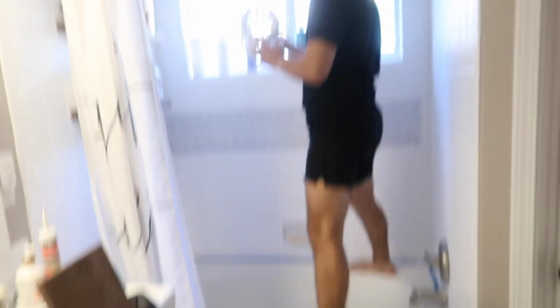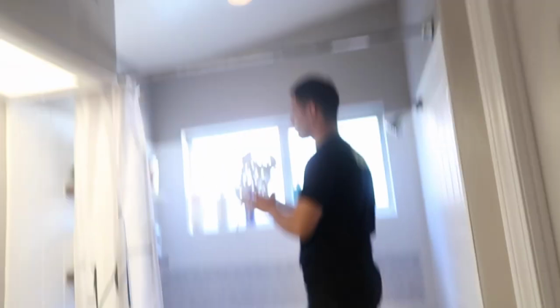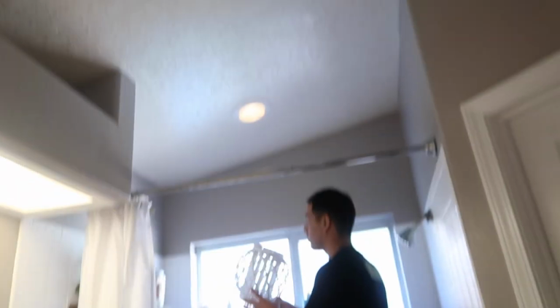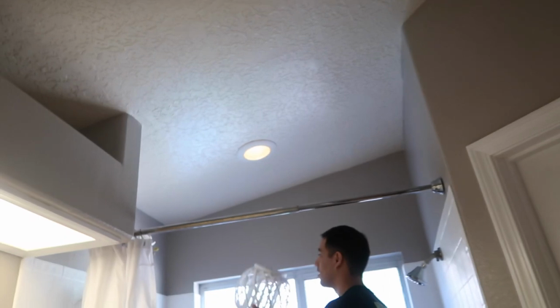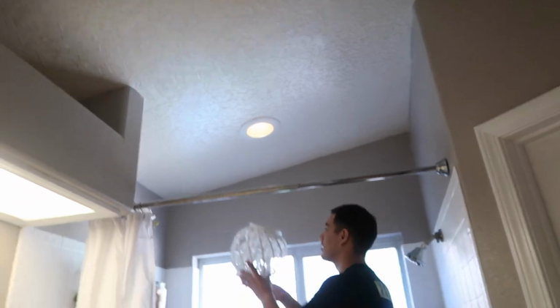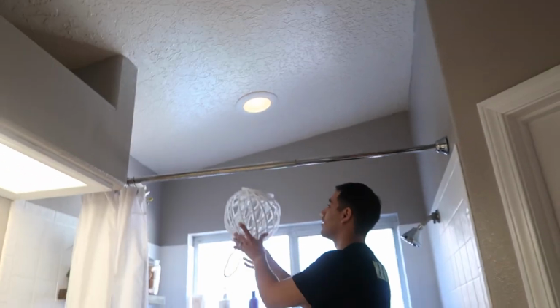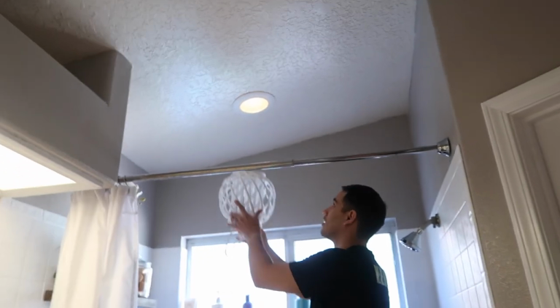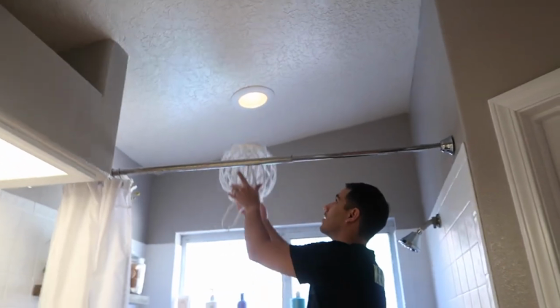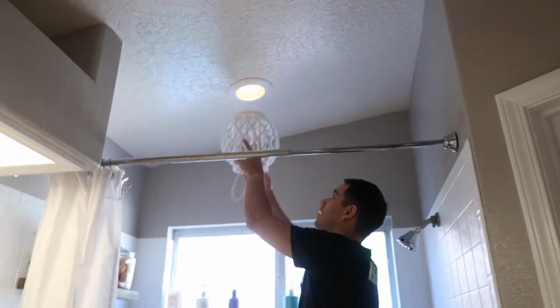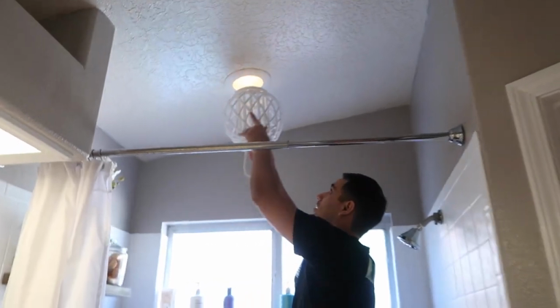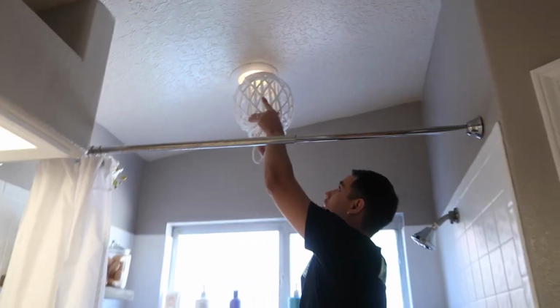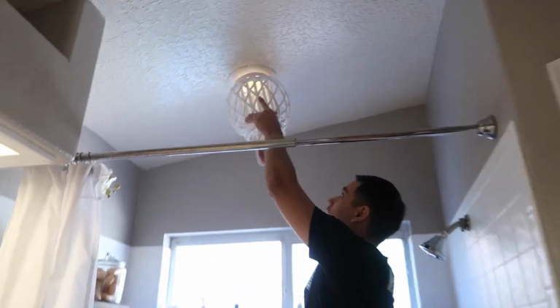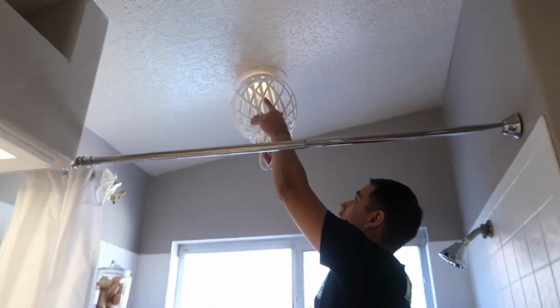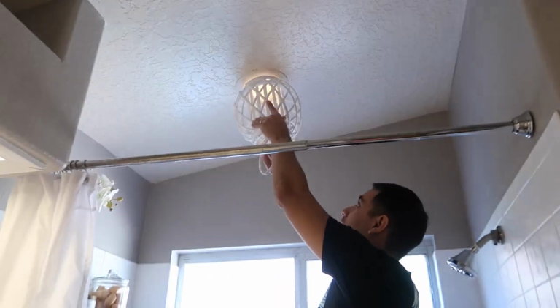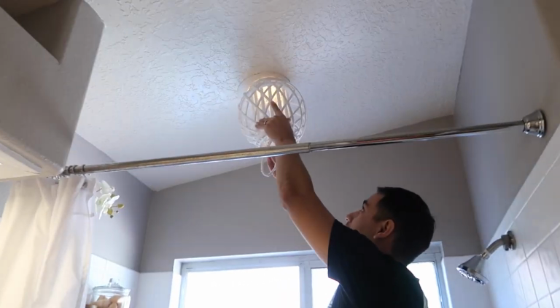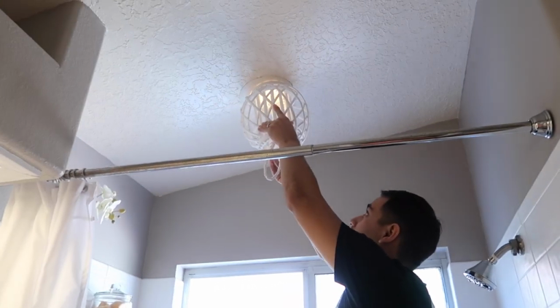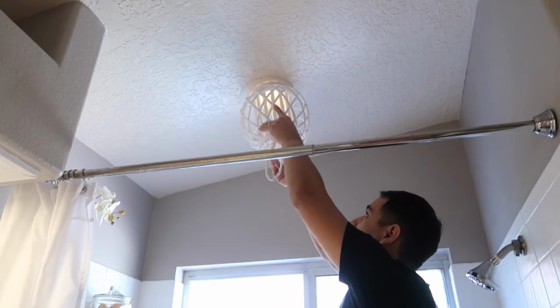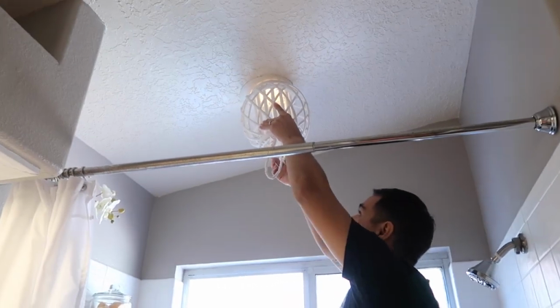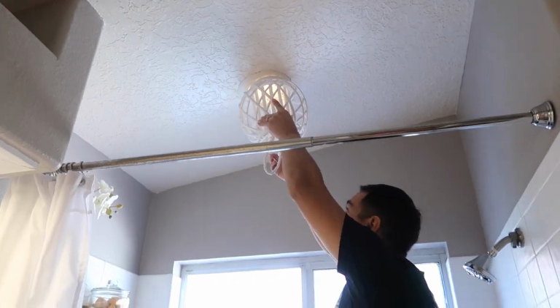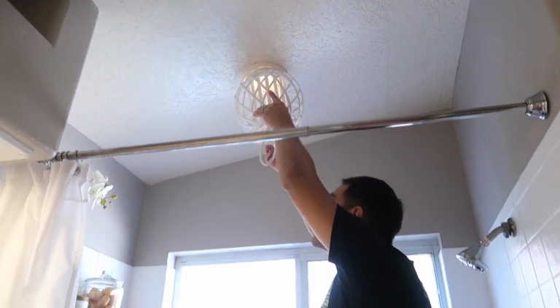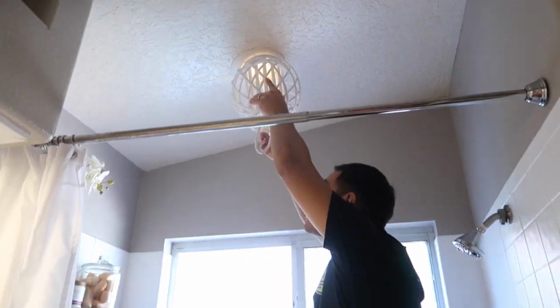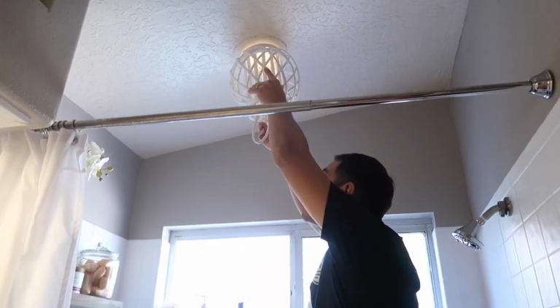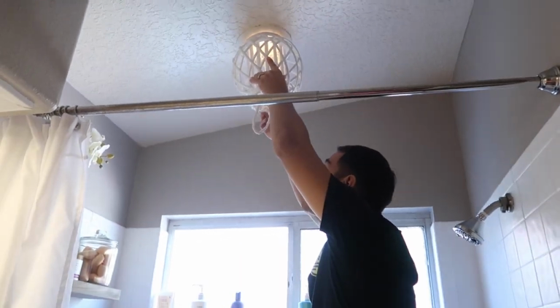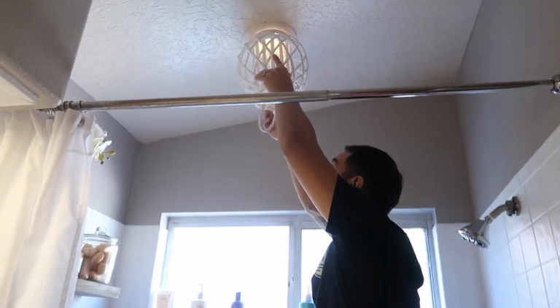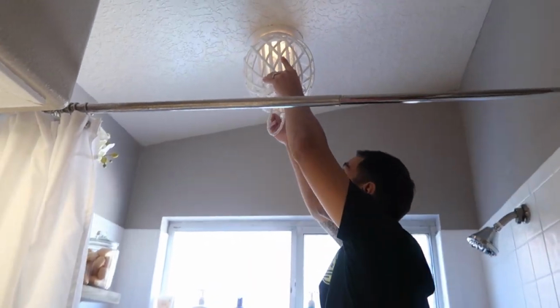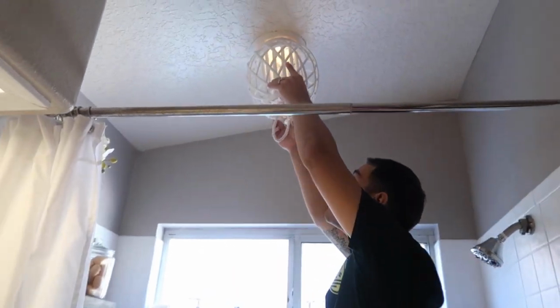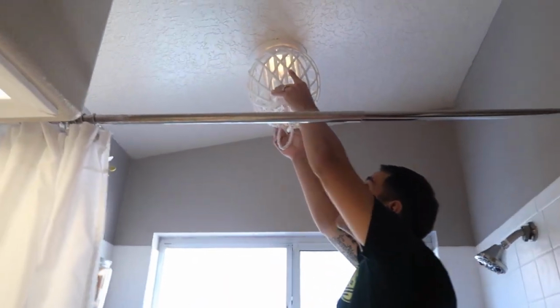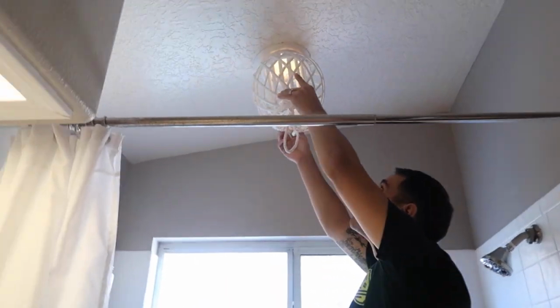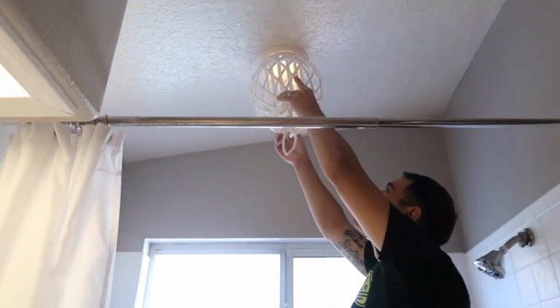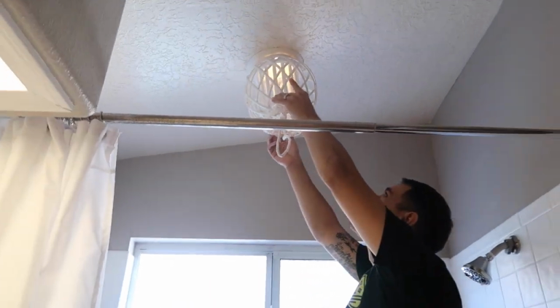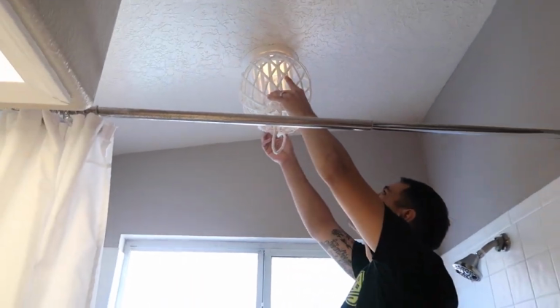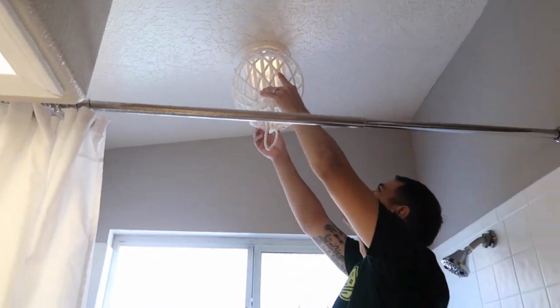Alright guys, we are working on the light fixture — which is really just a candle holder.